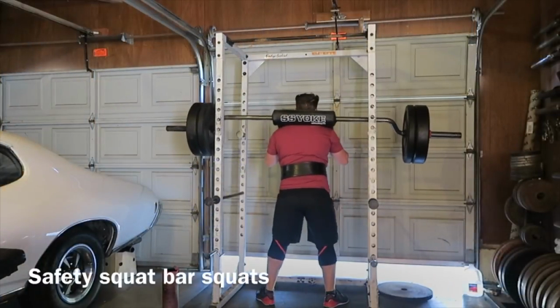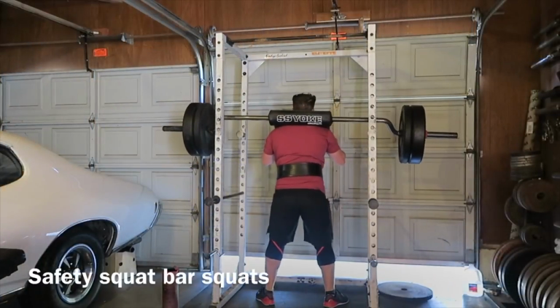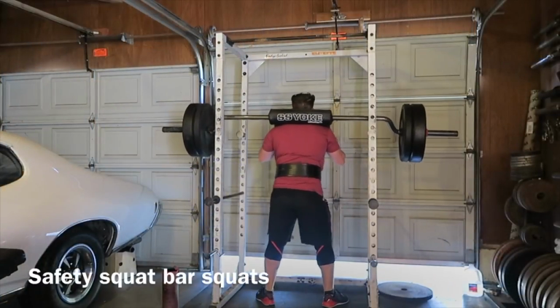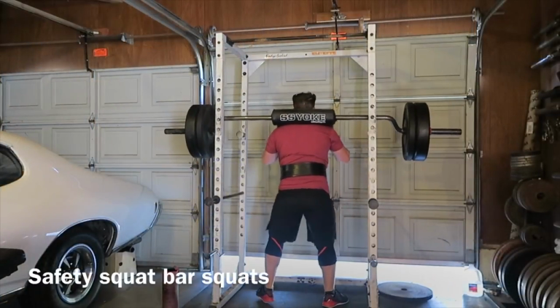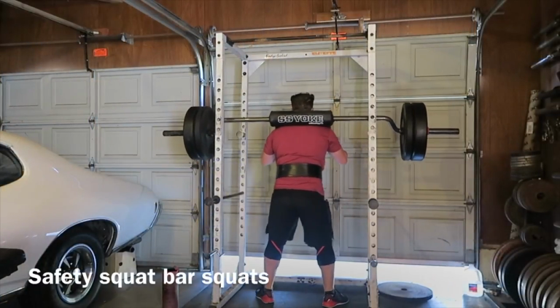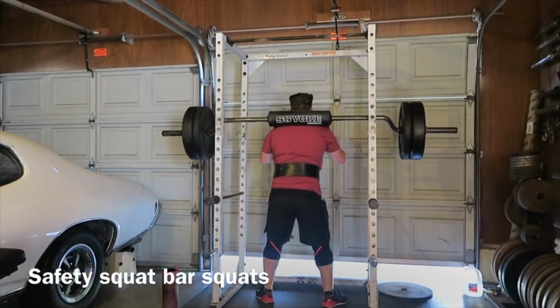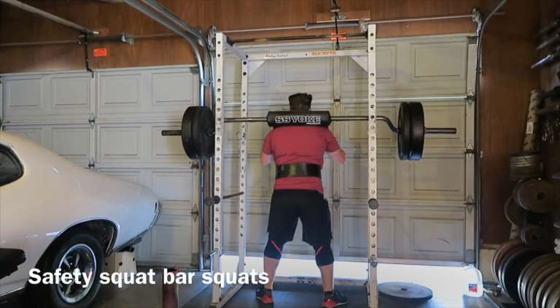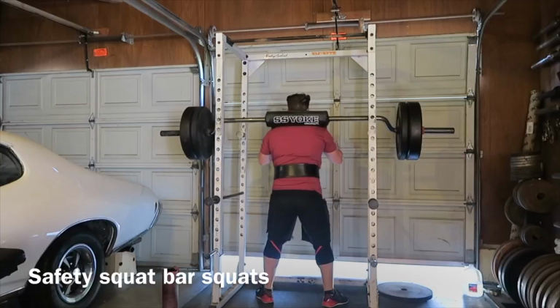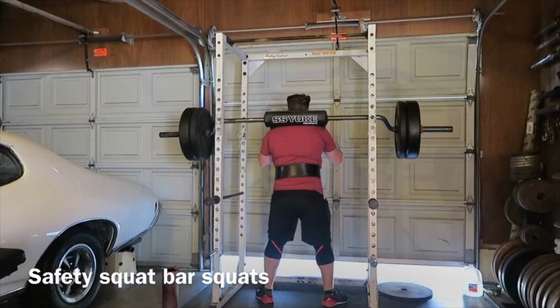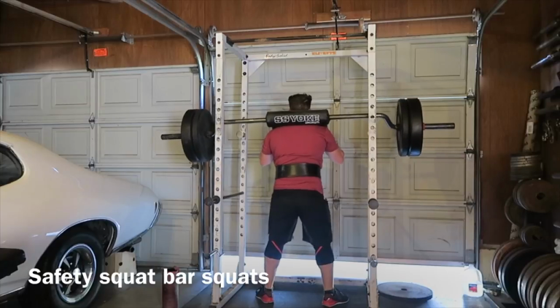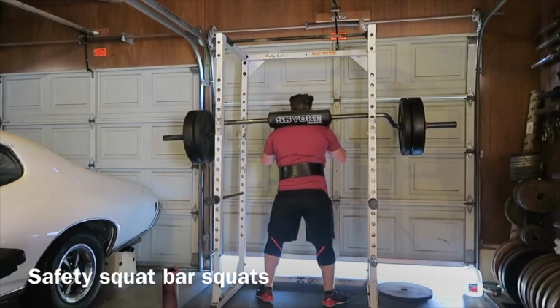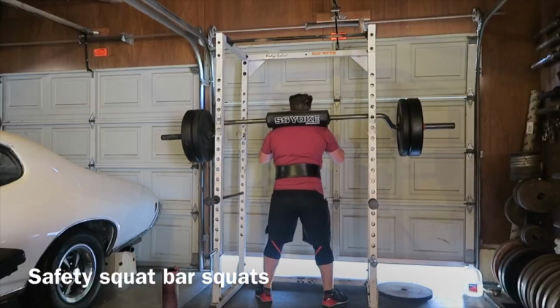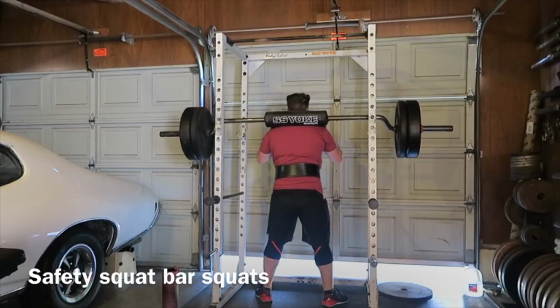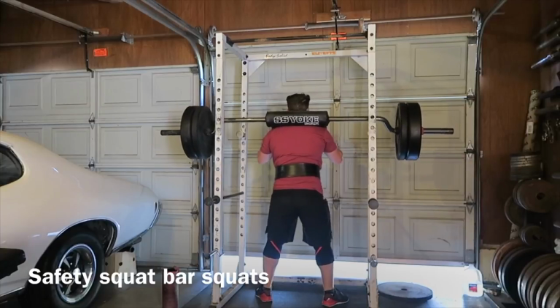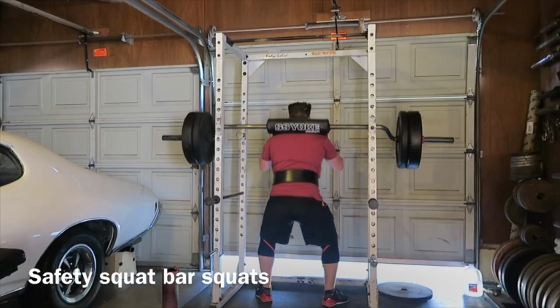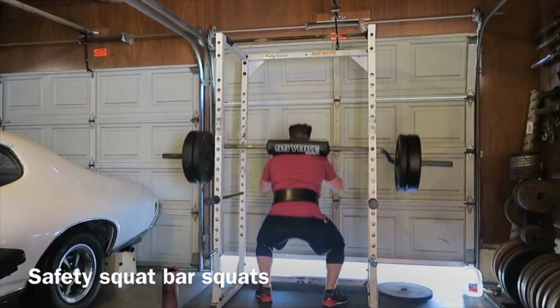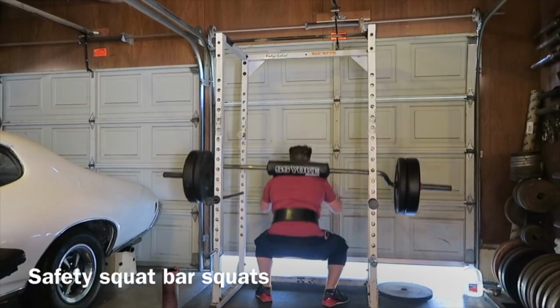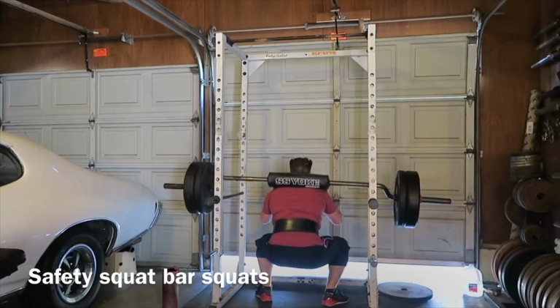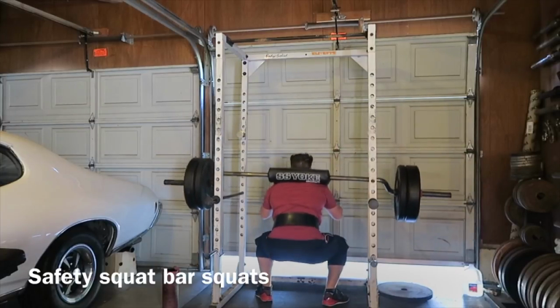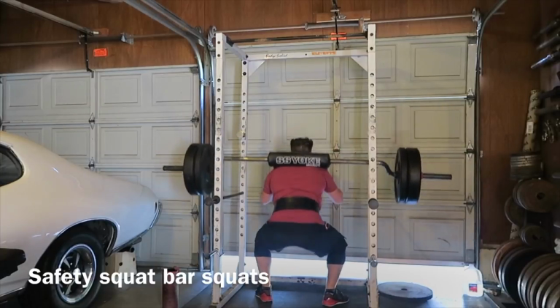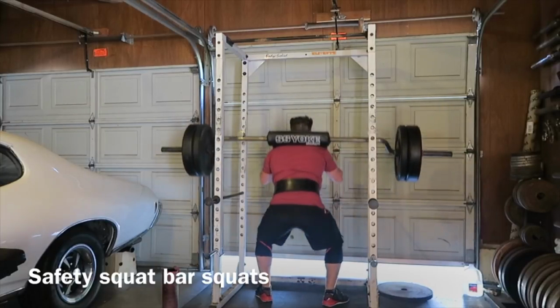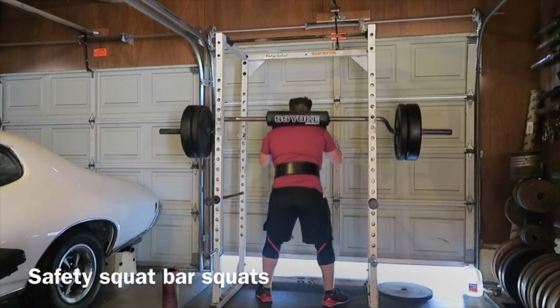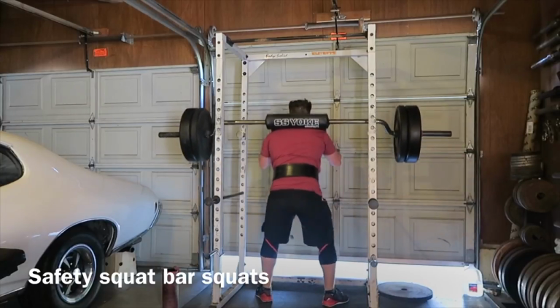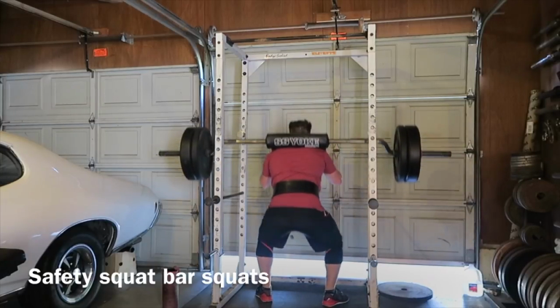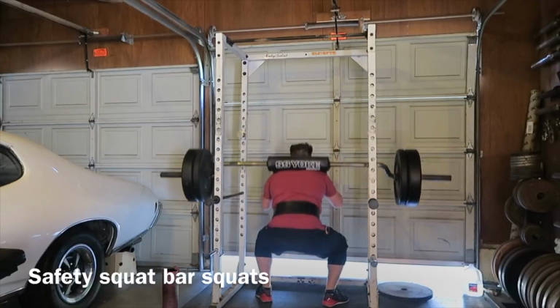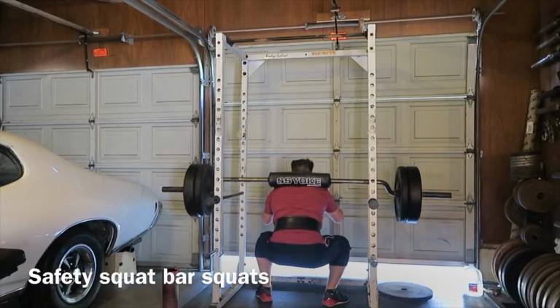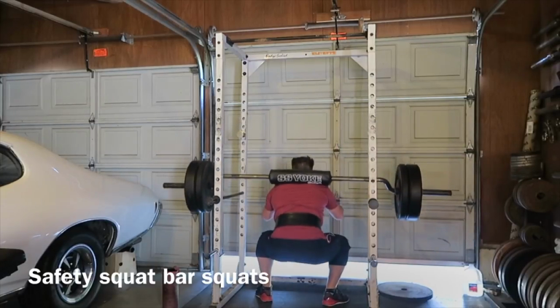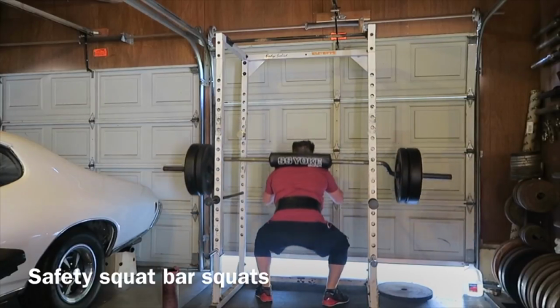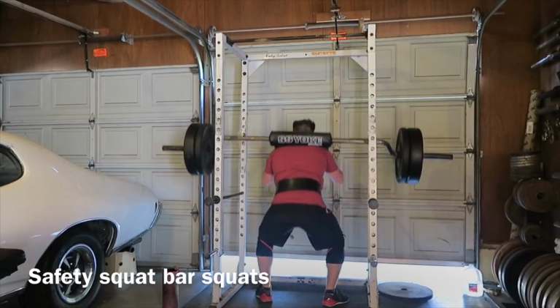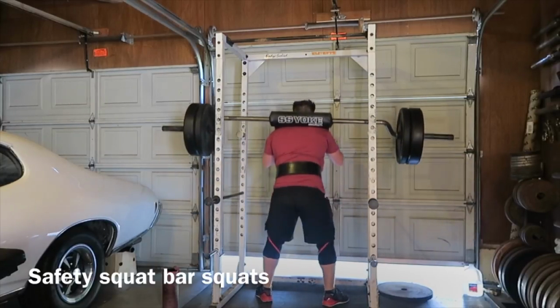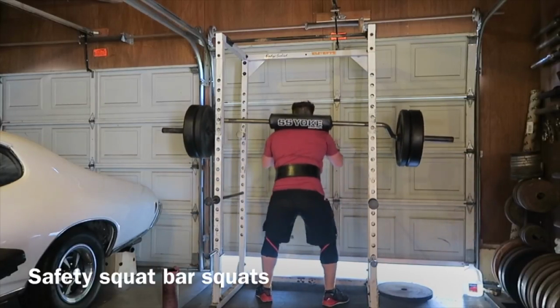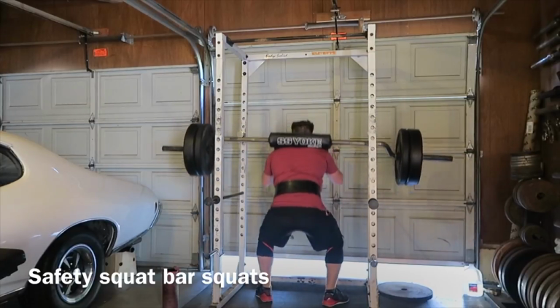This is from a different session. After the deadlift session, I also did some farmer's carries and lat pulldowns, but I didn't film them.